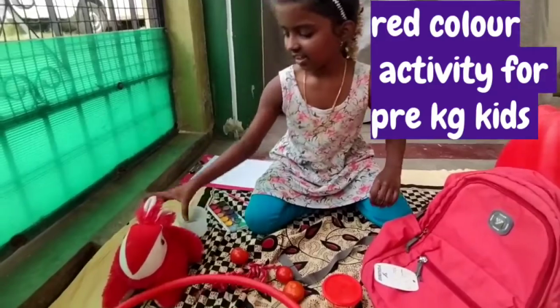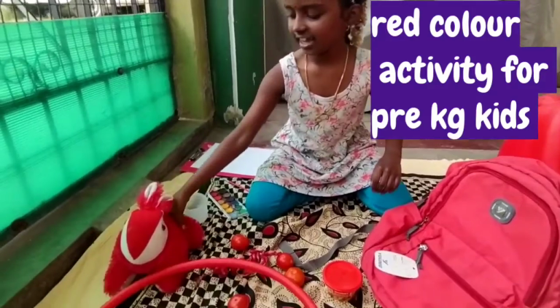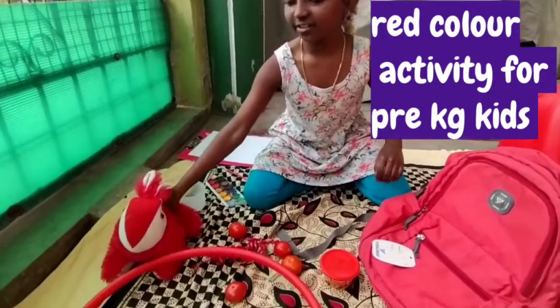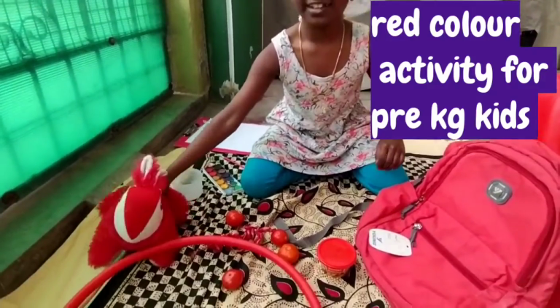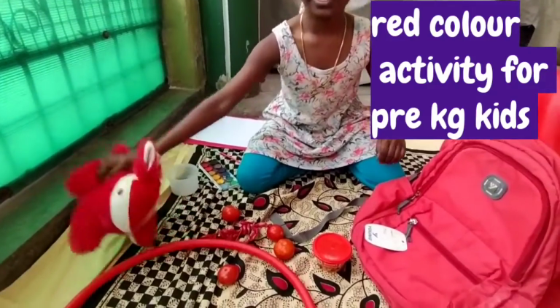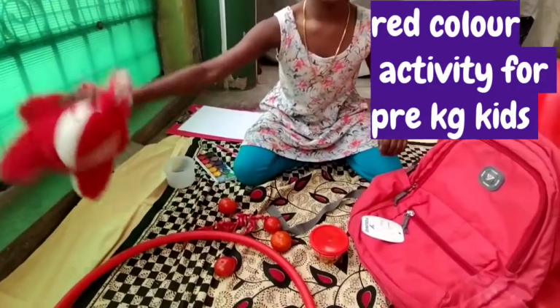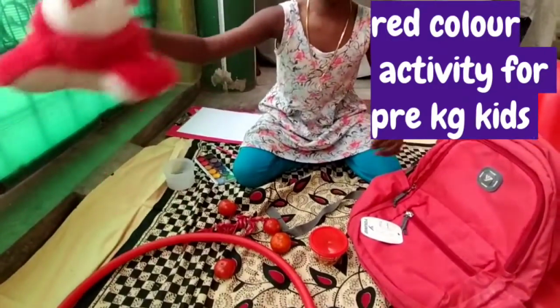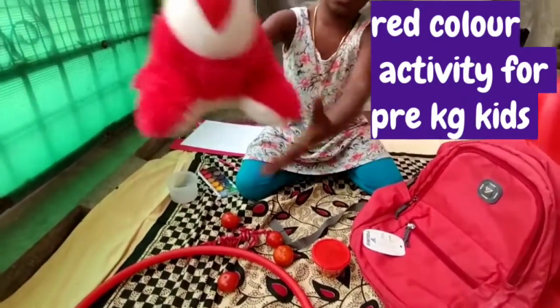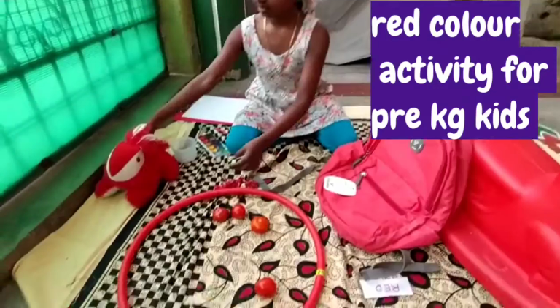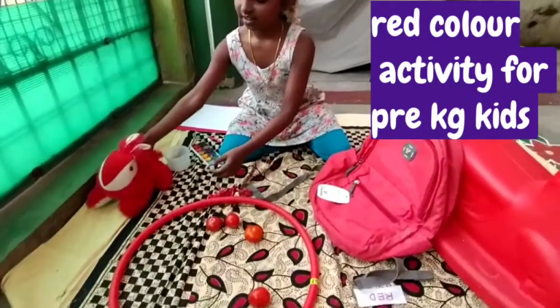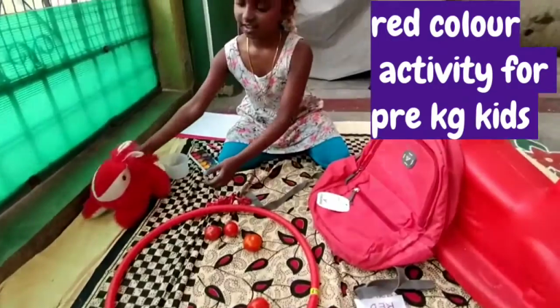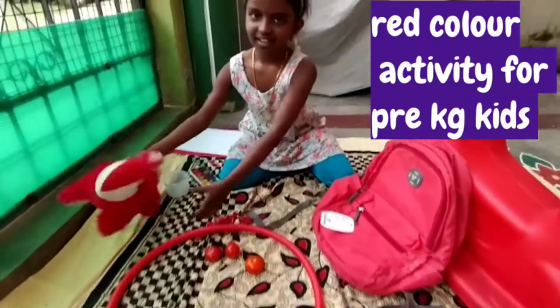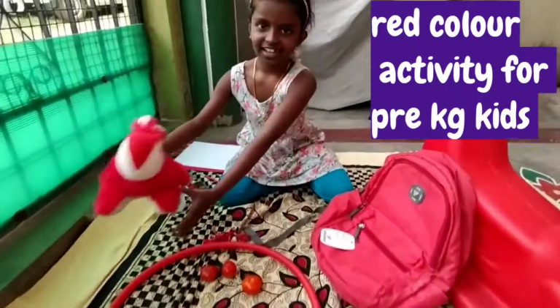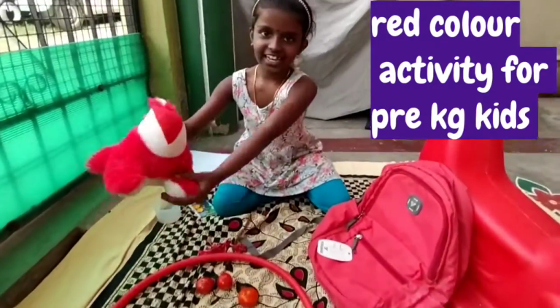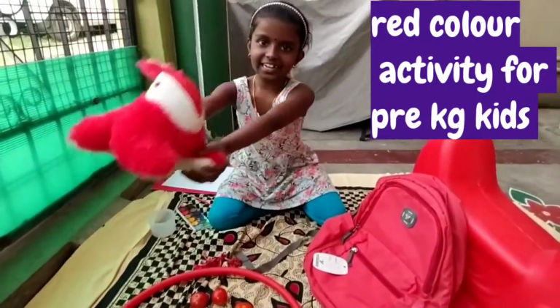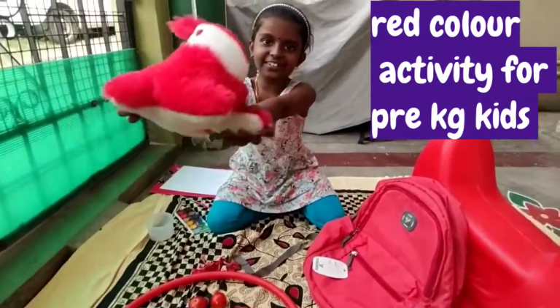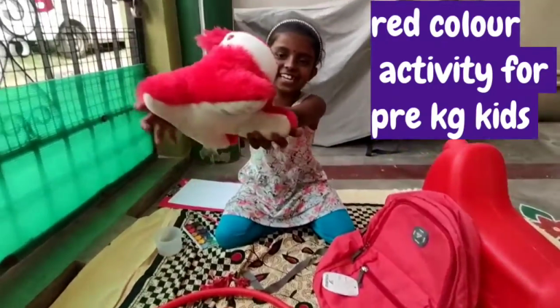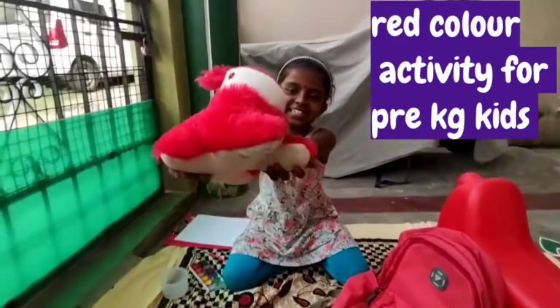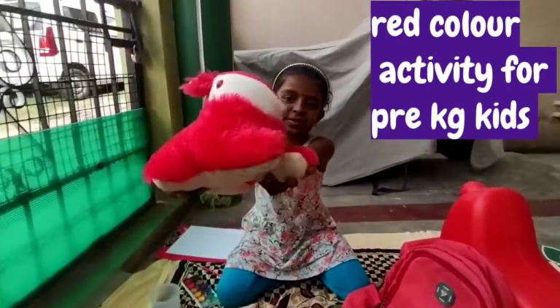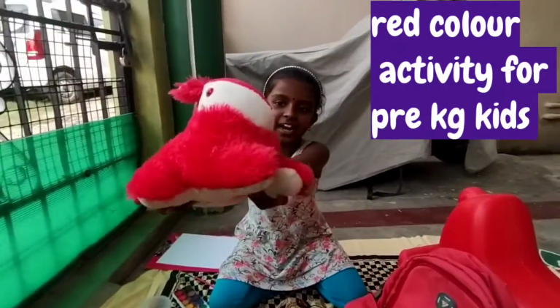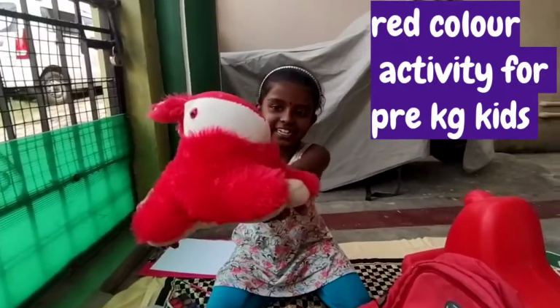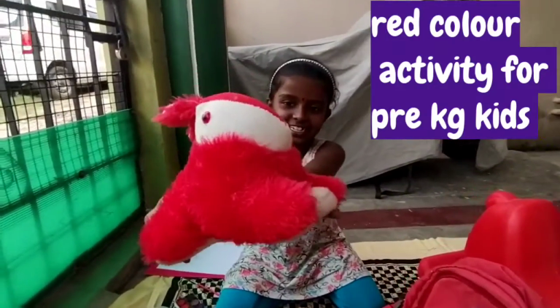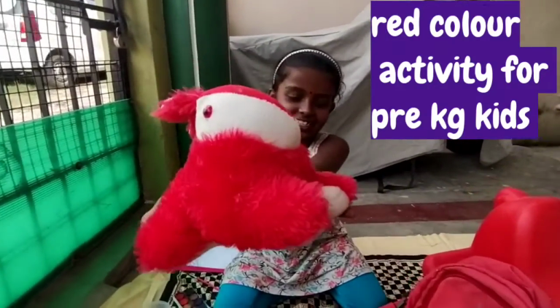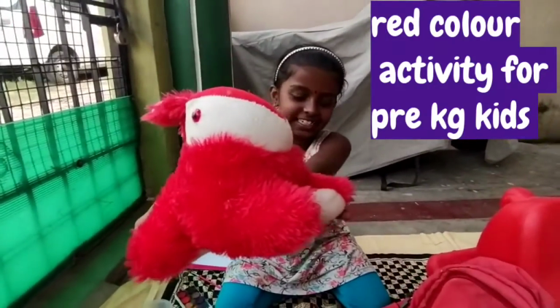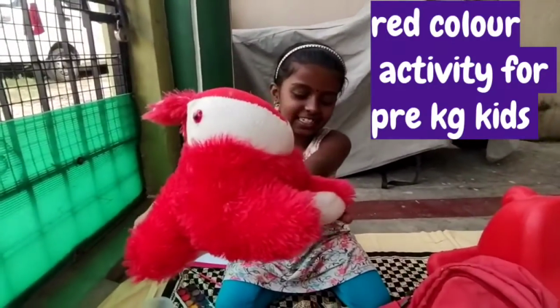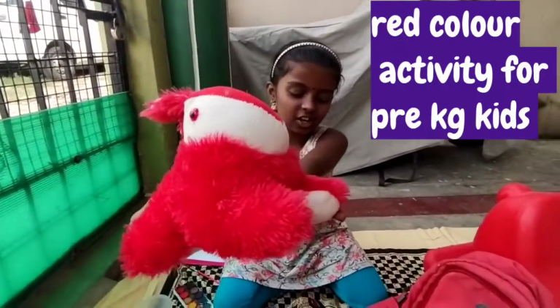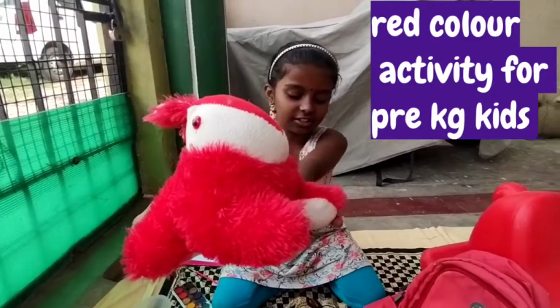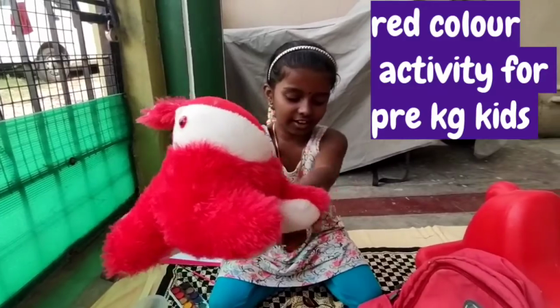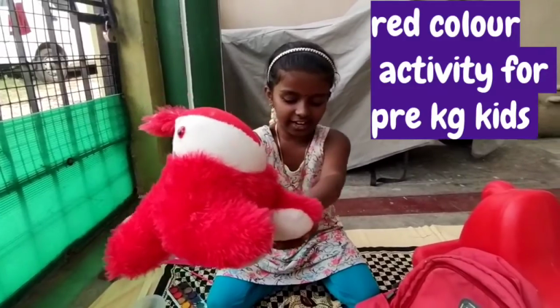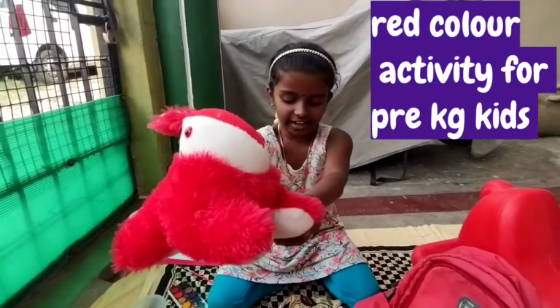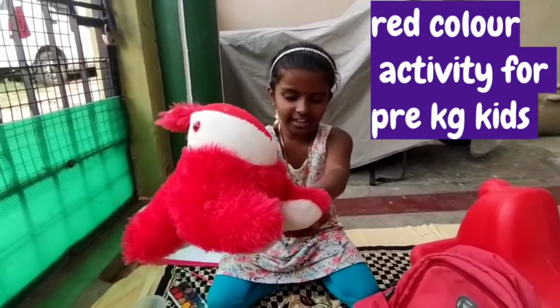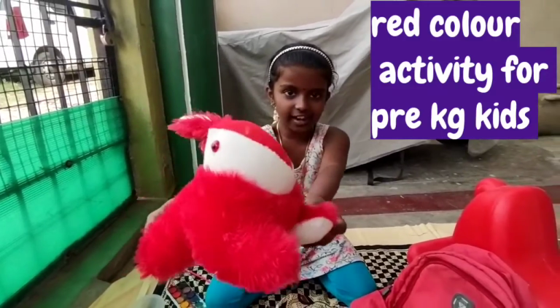Can you see this bunny? This is also red in color.